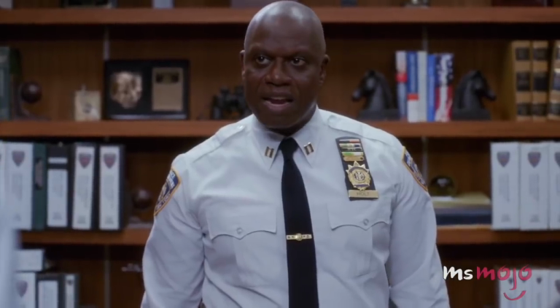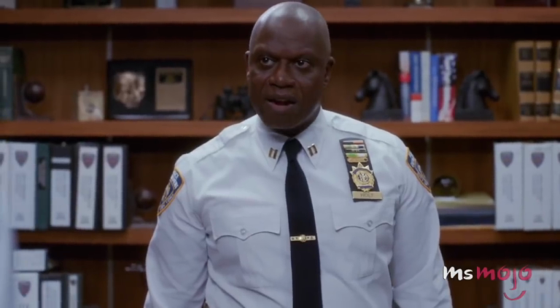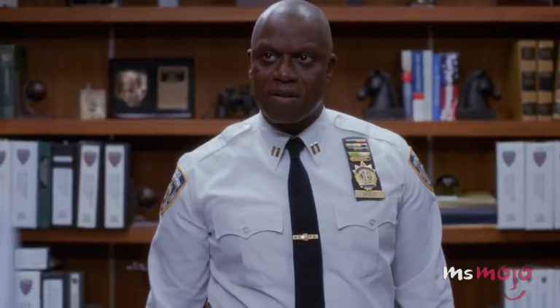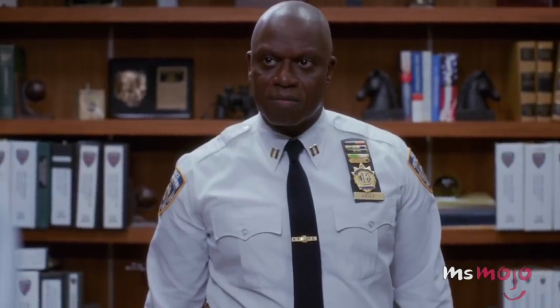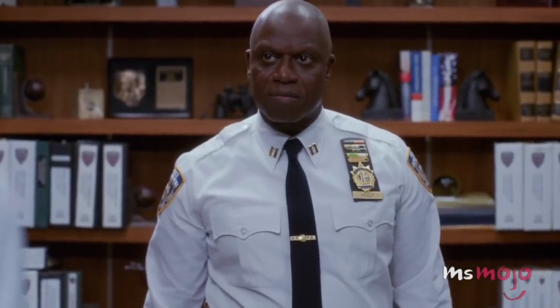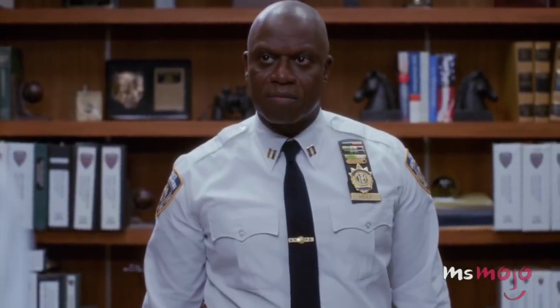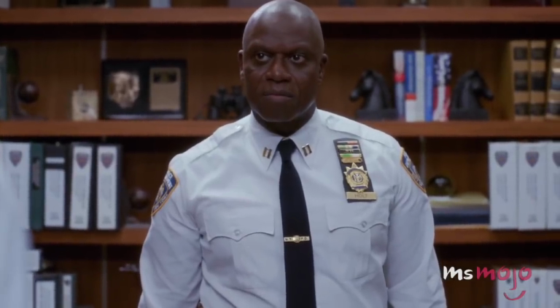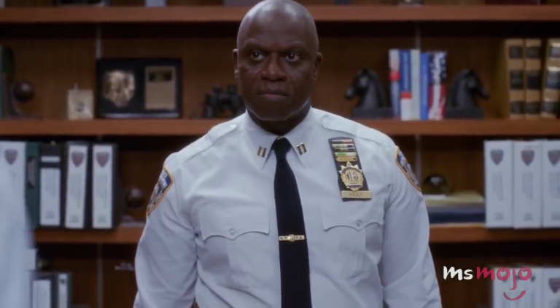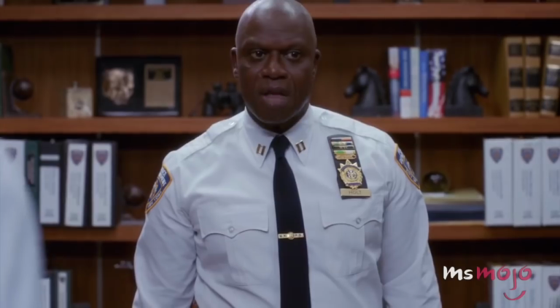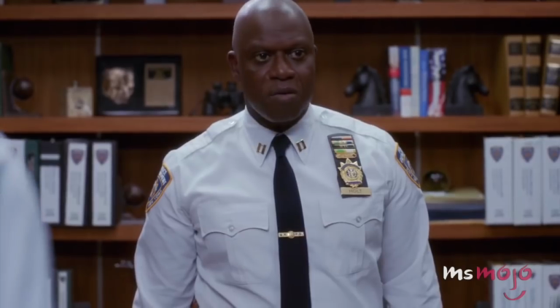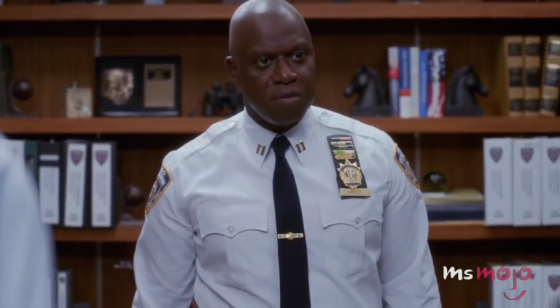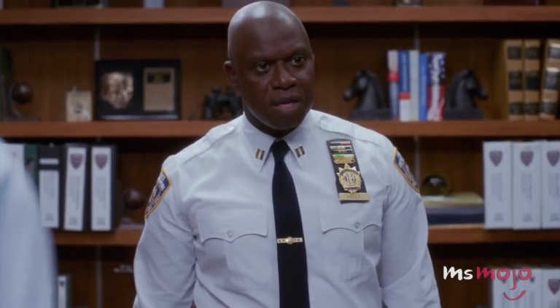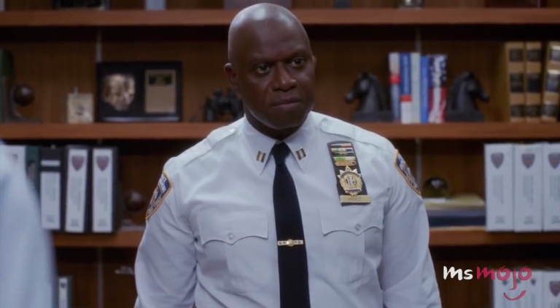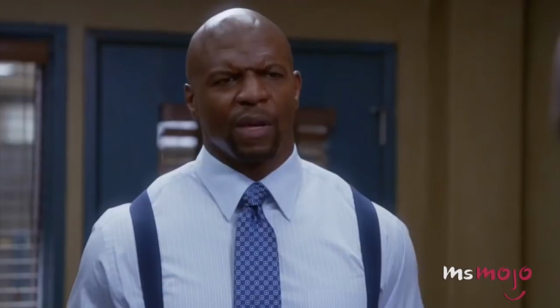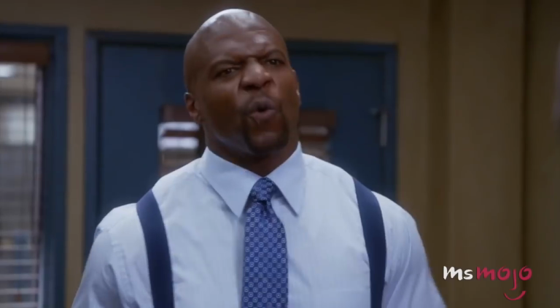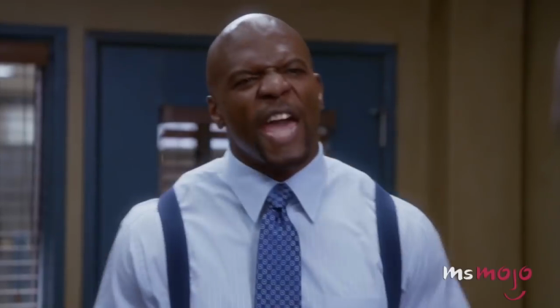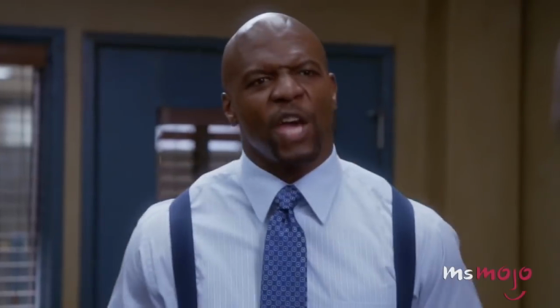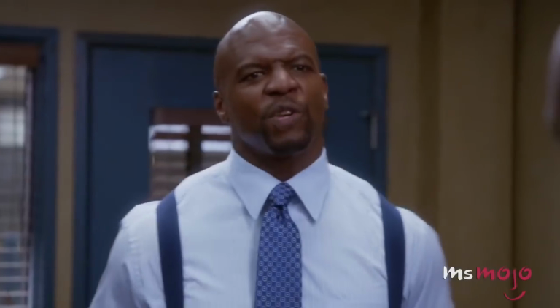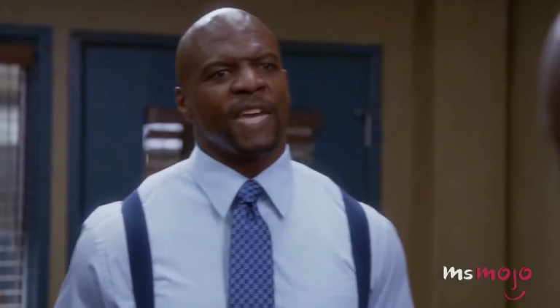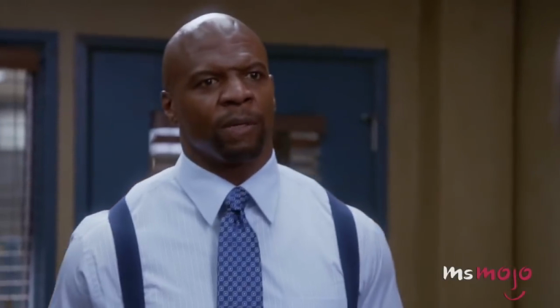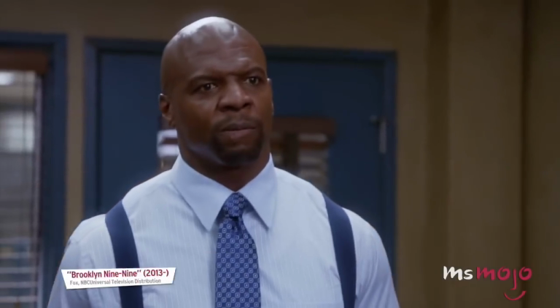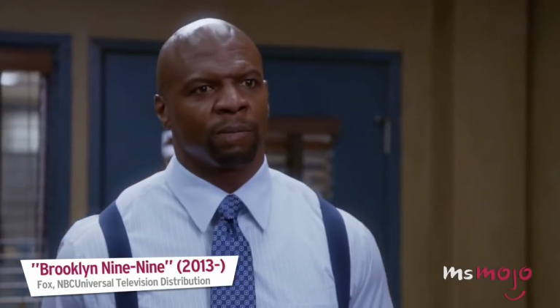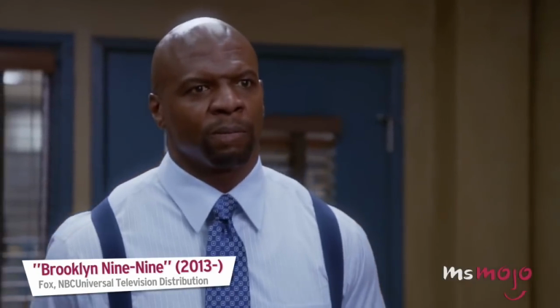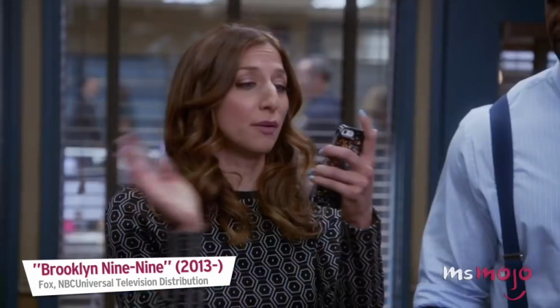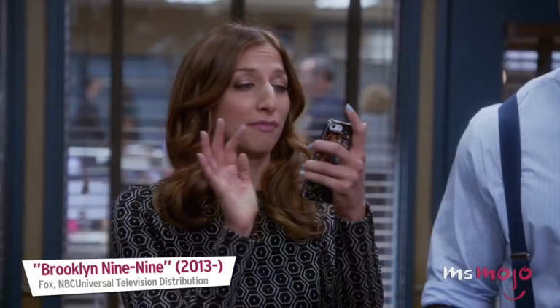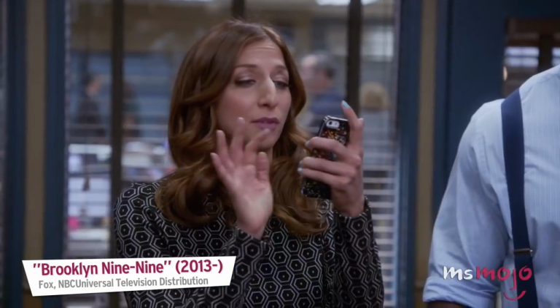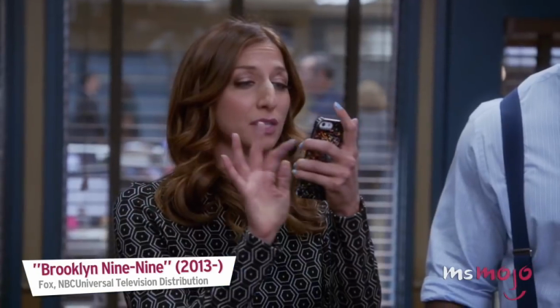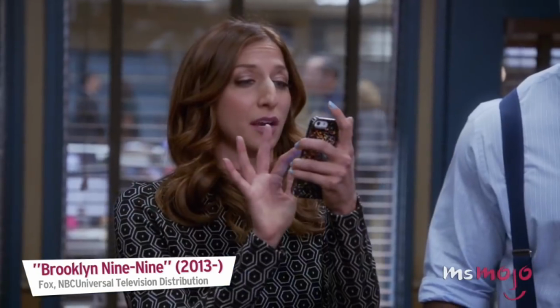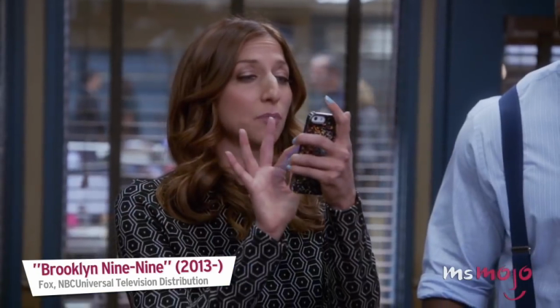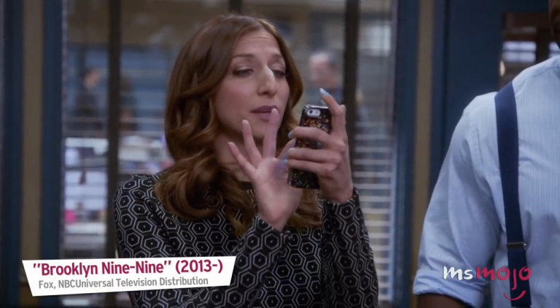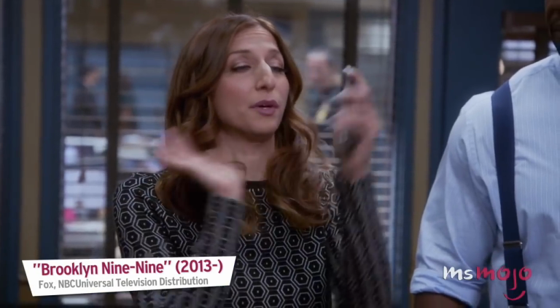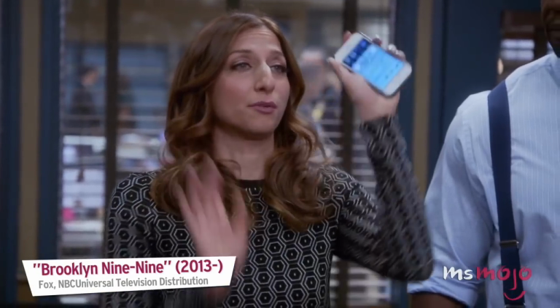Note that this works better with longer texts than short ones.